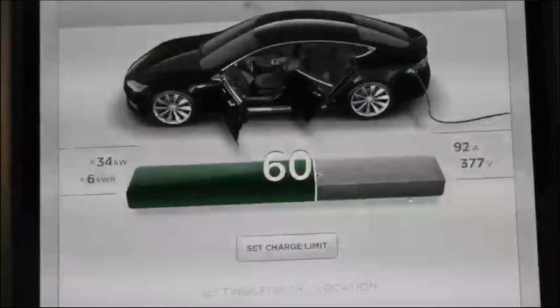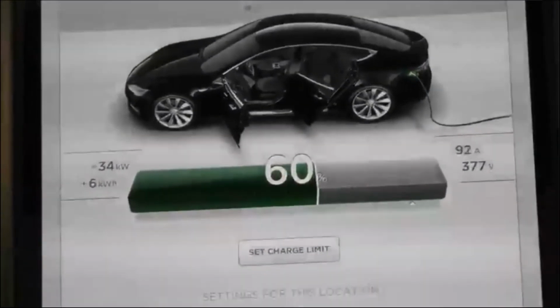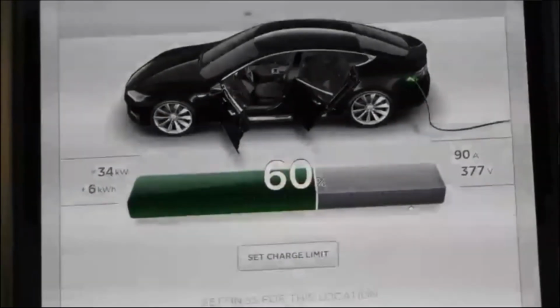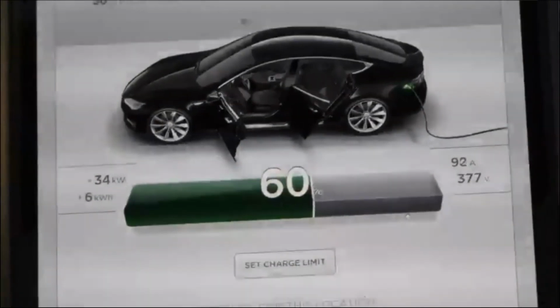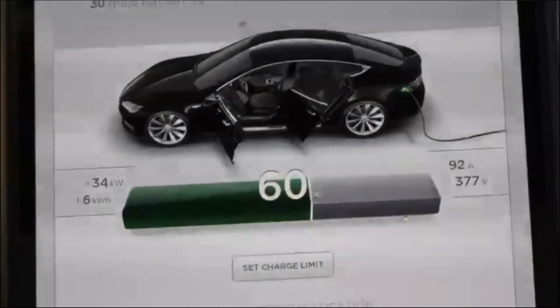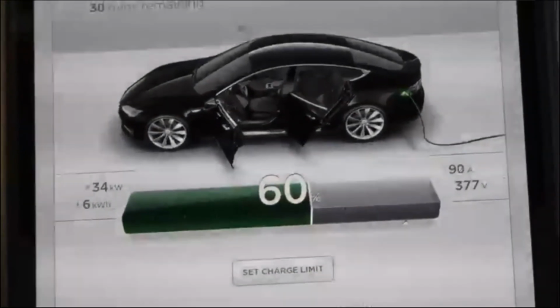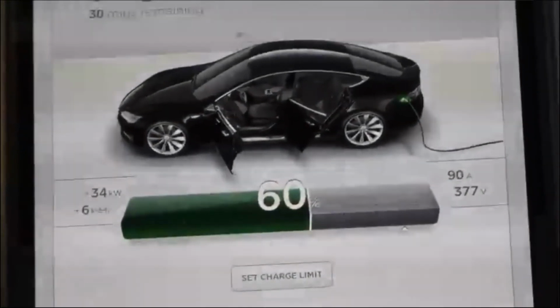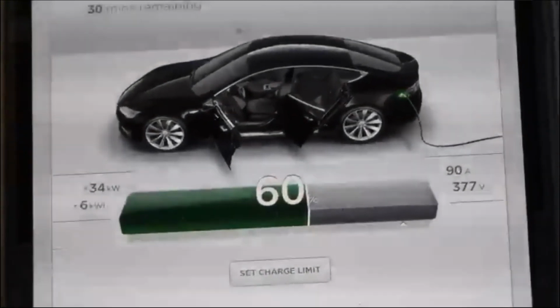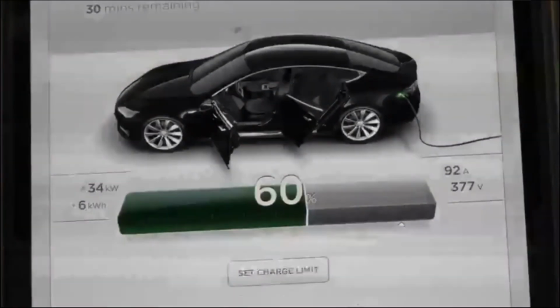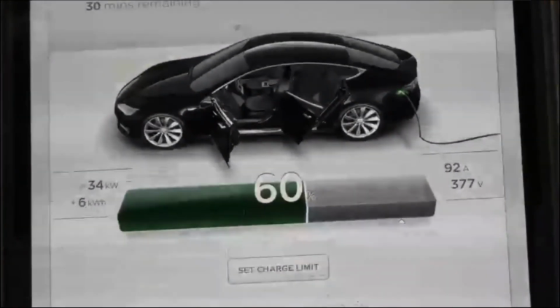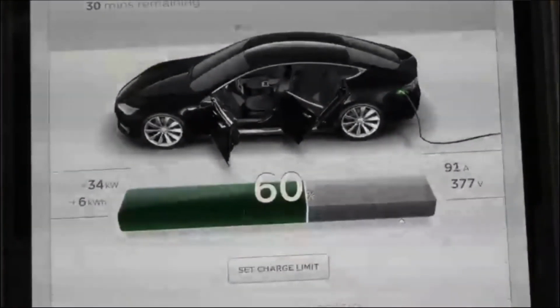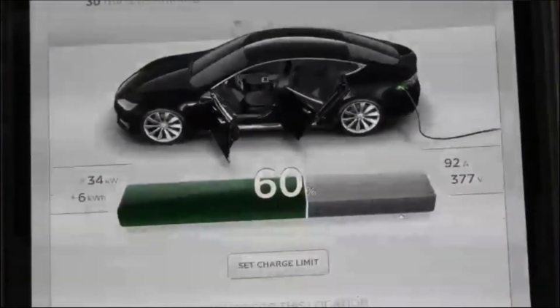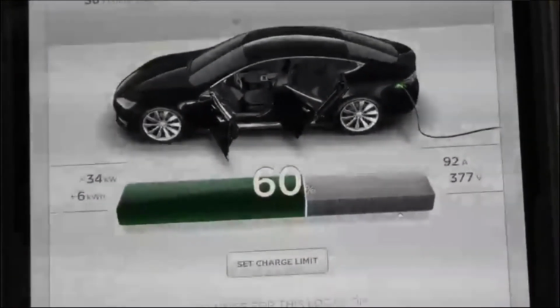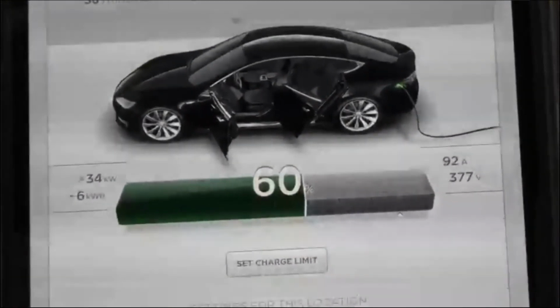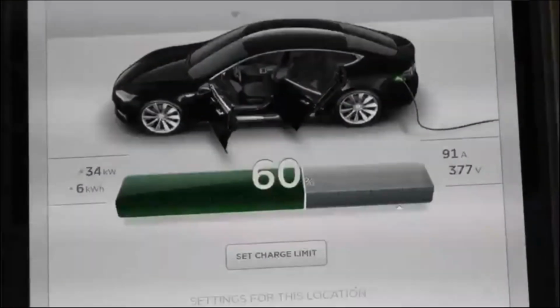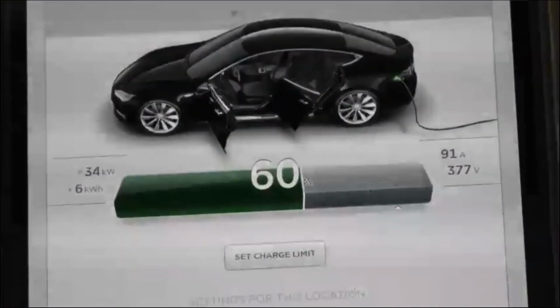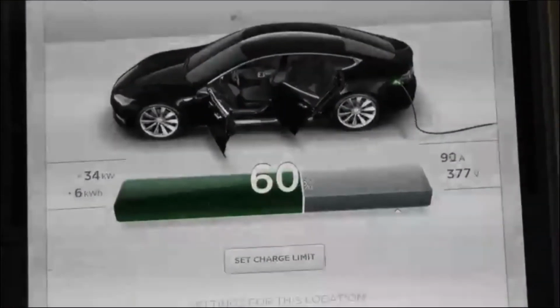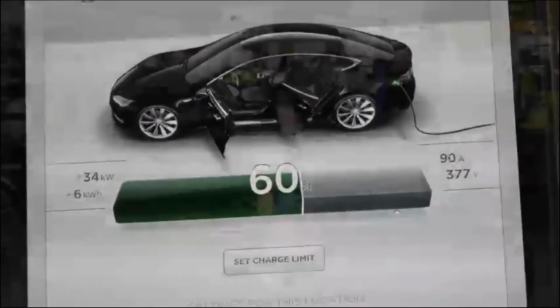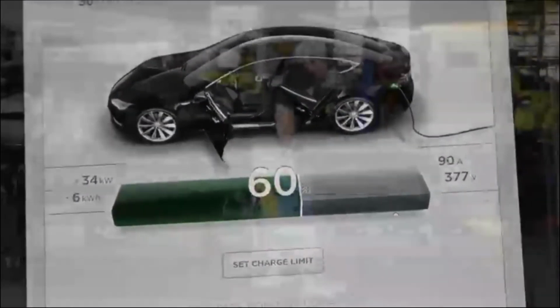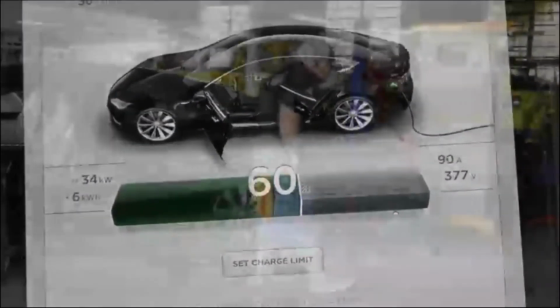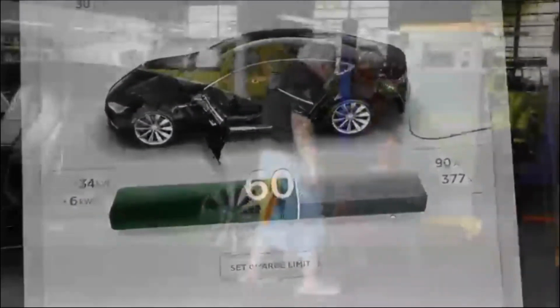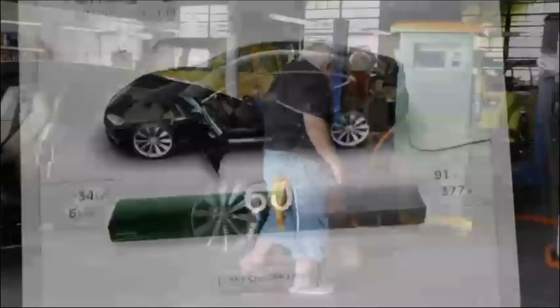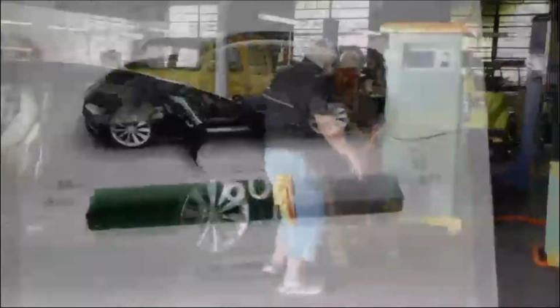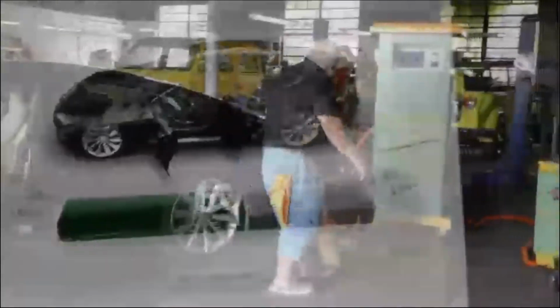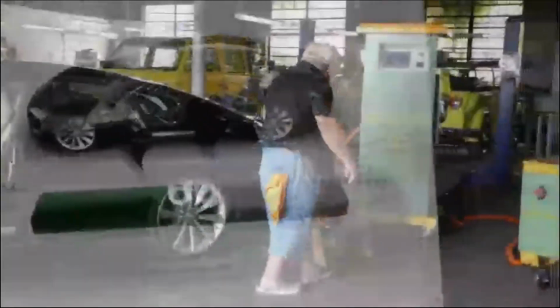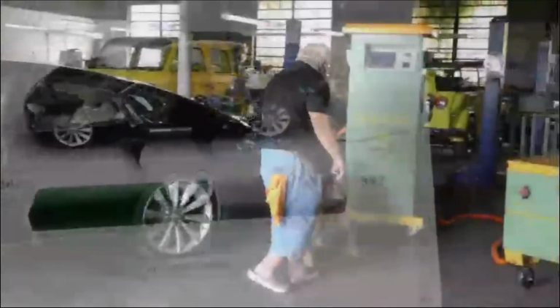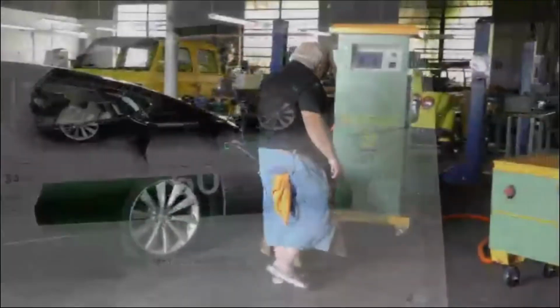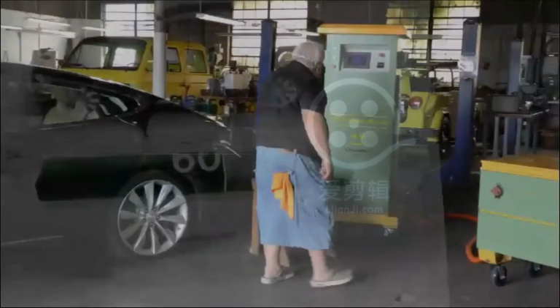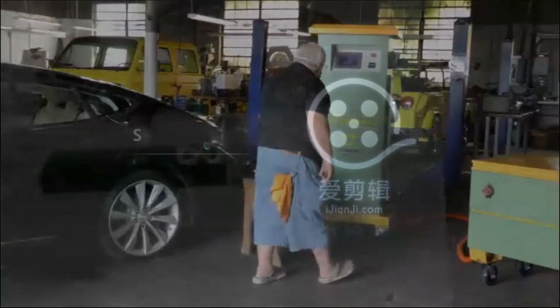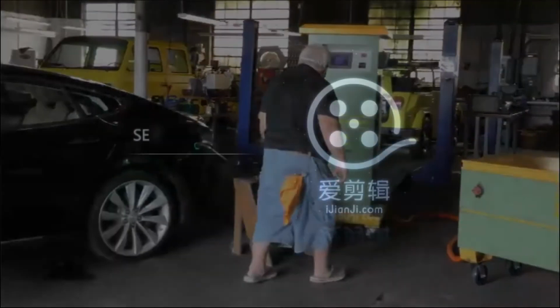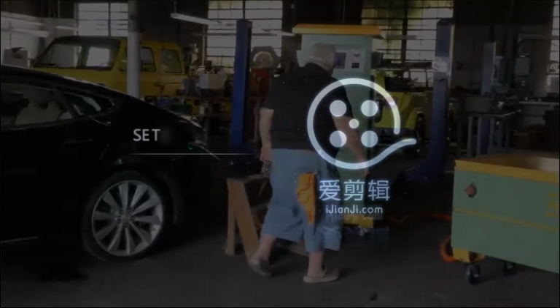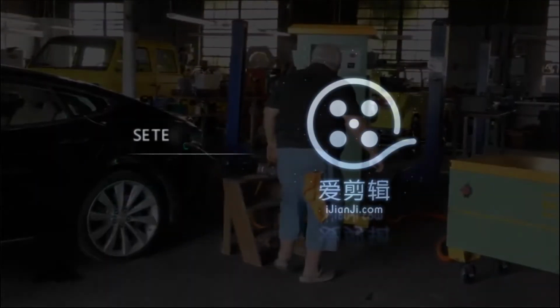And so this is charging at 93 amps. This is charging.